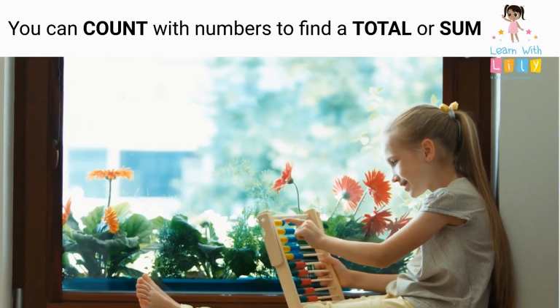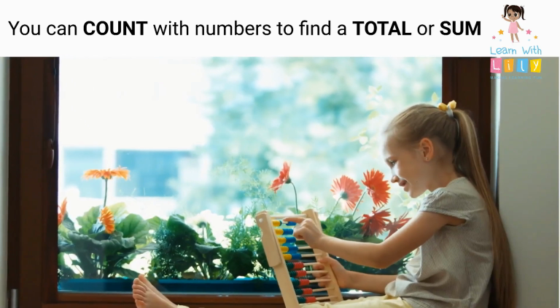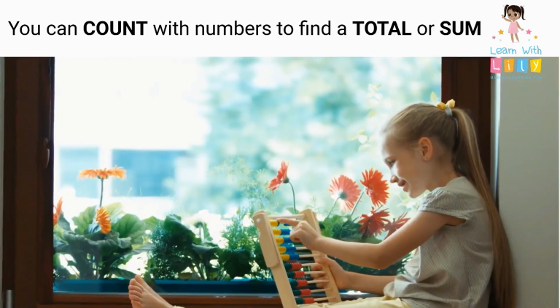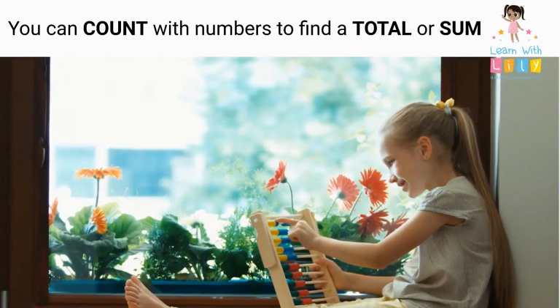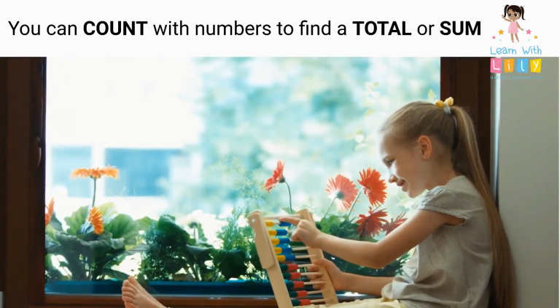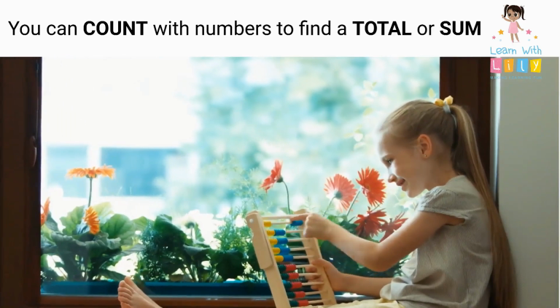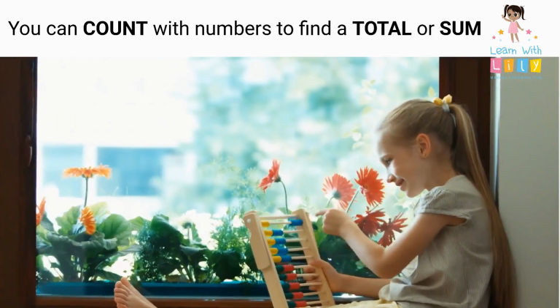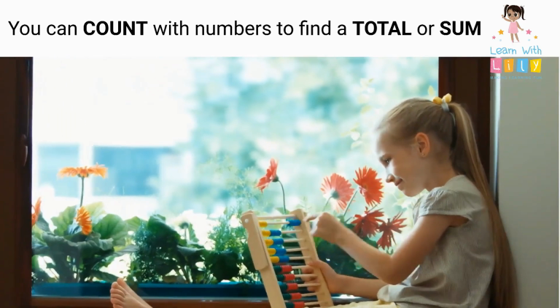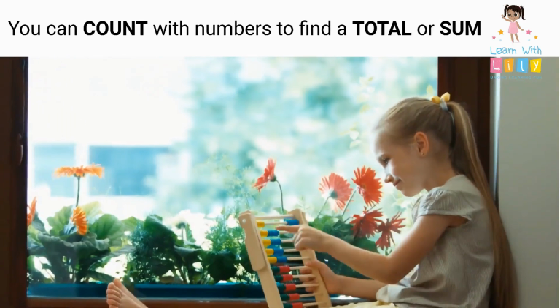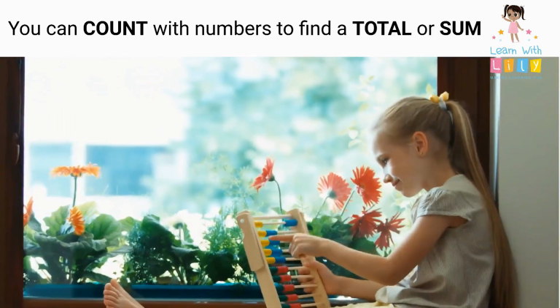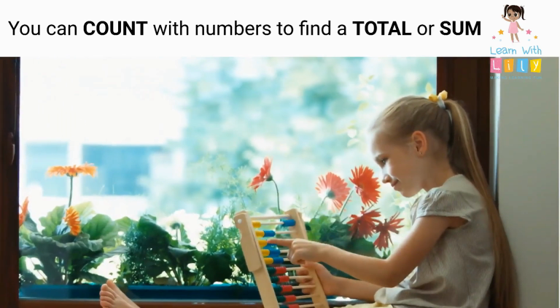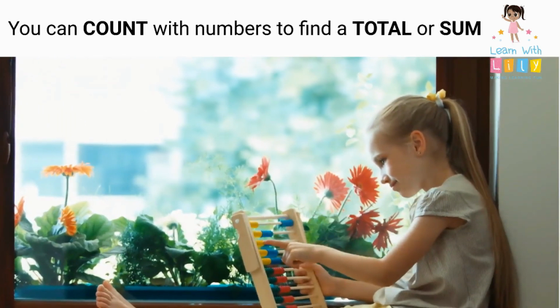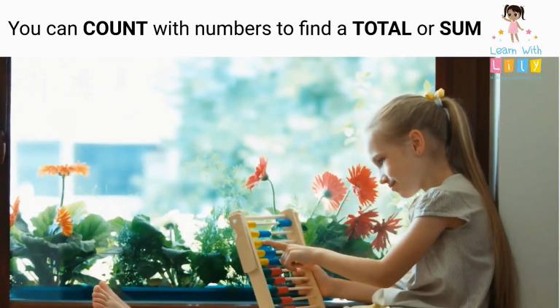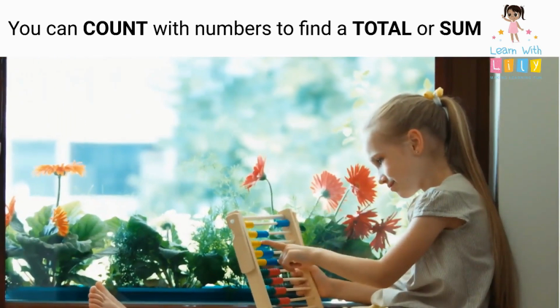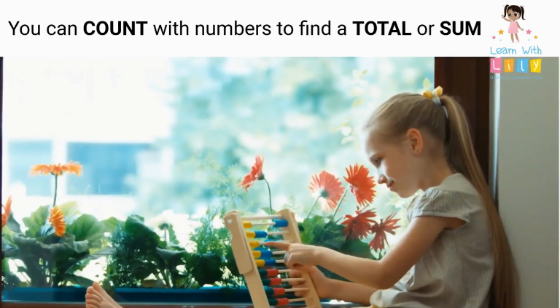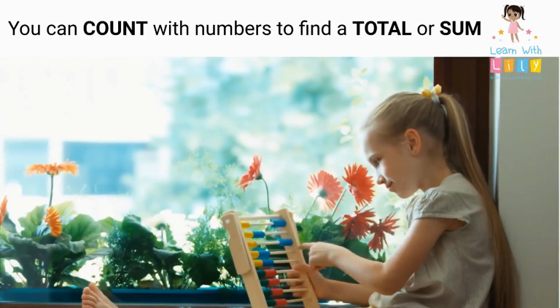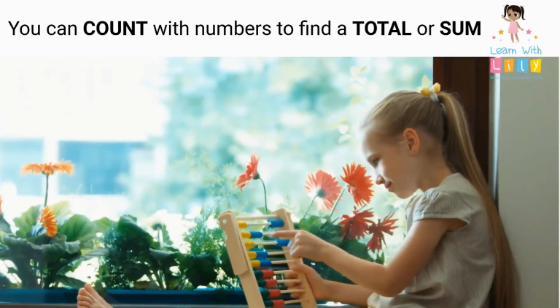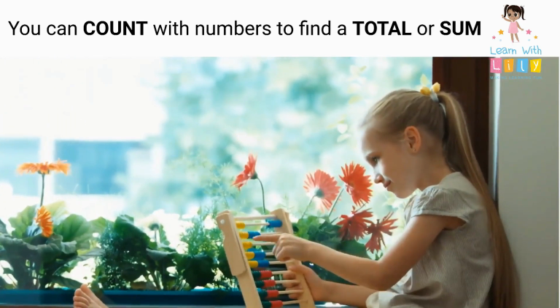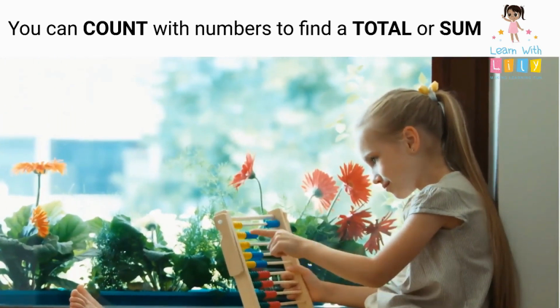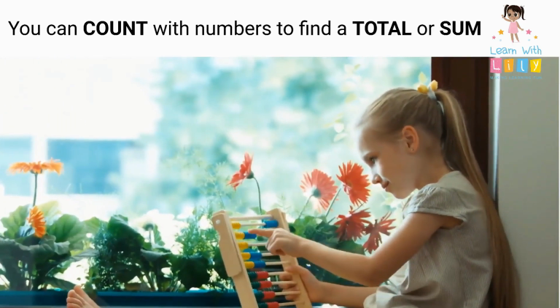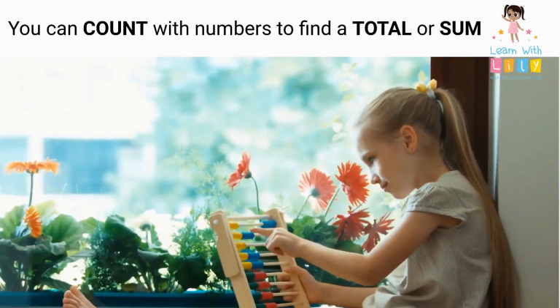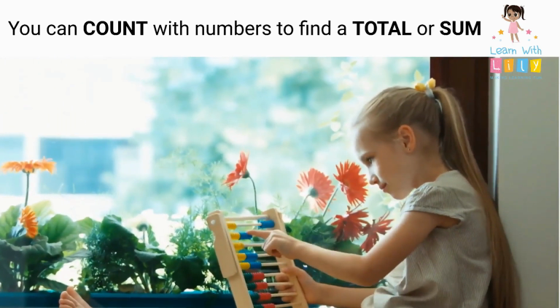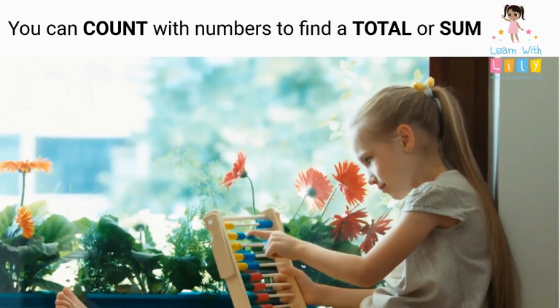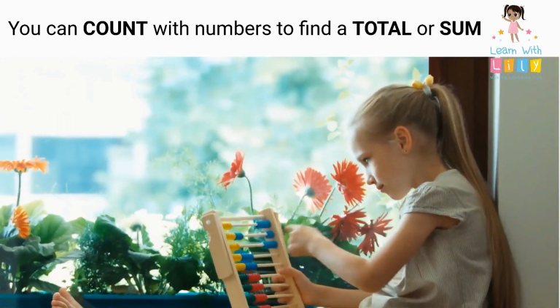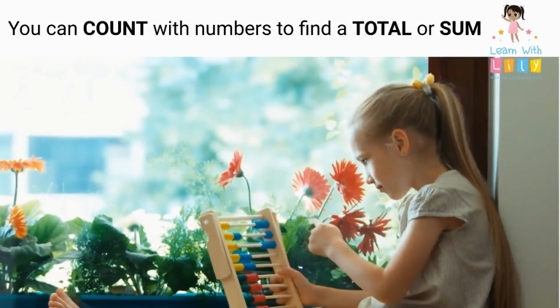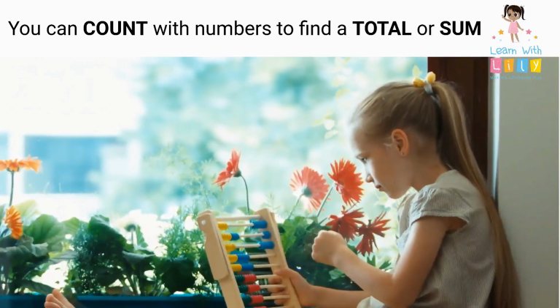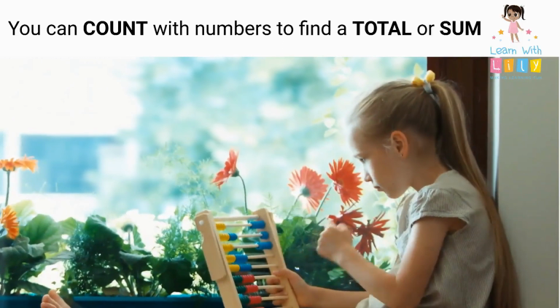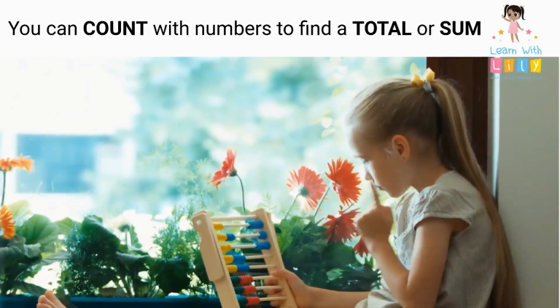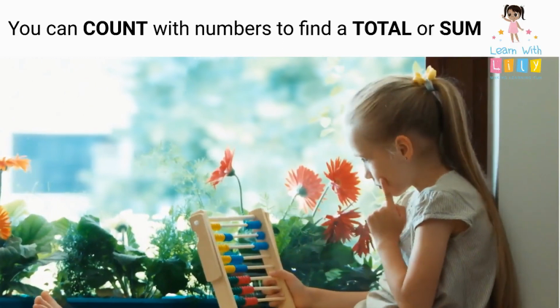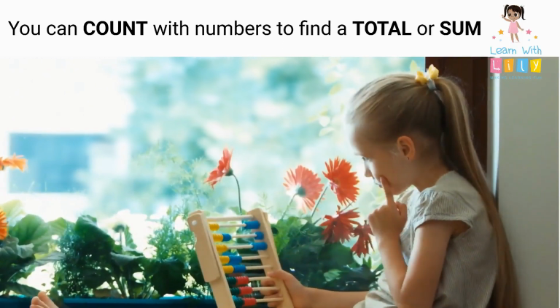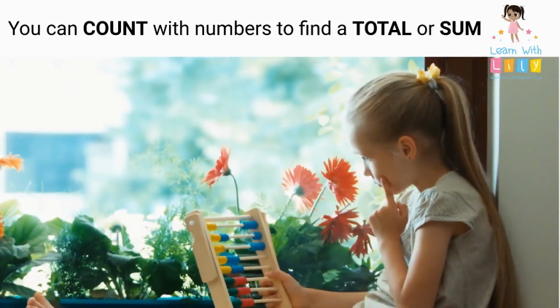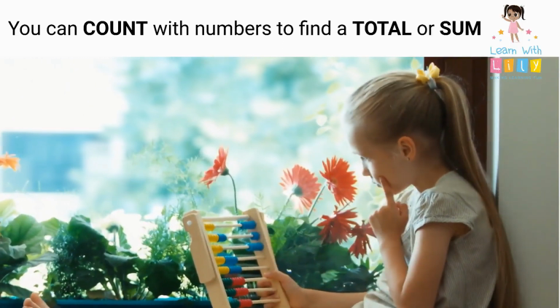And you can count with numbers to find a total or sum: one, two, three, four, five.